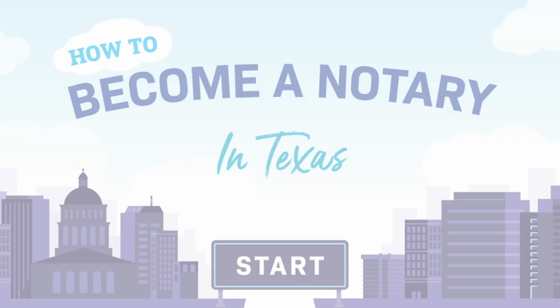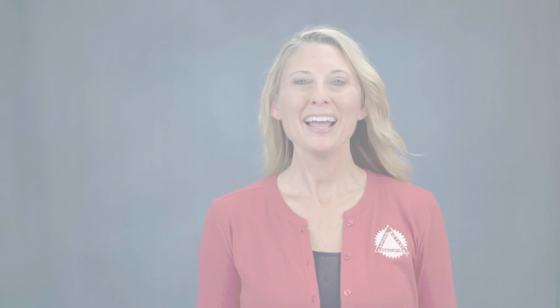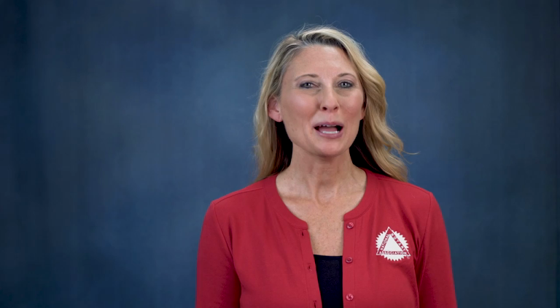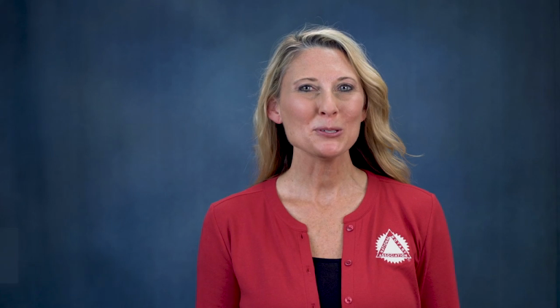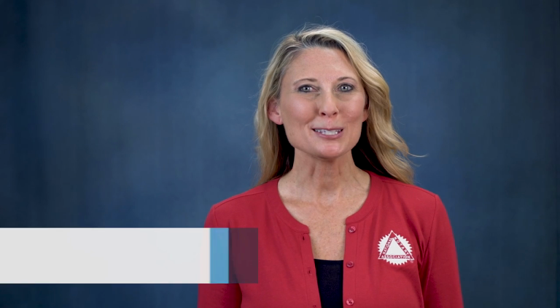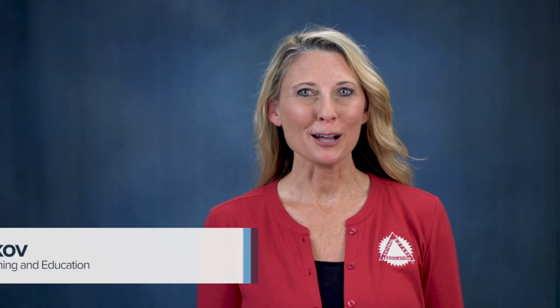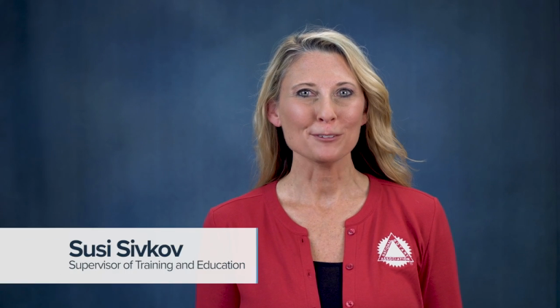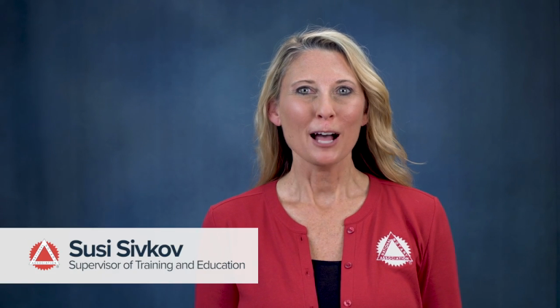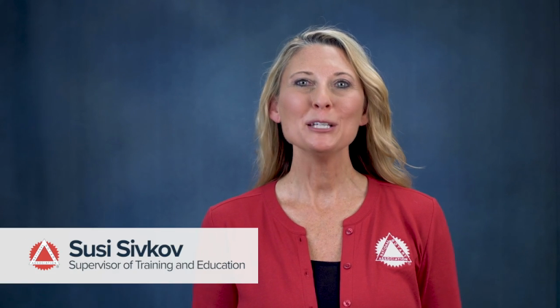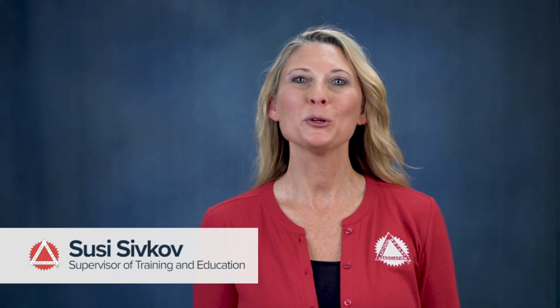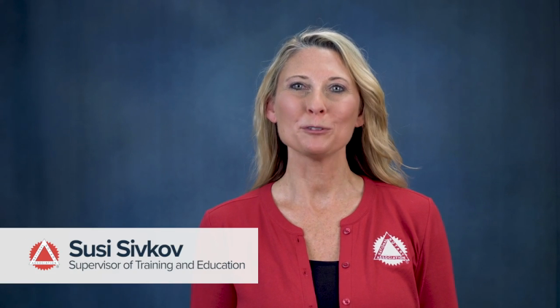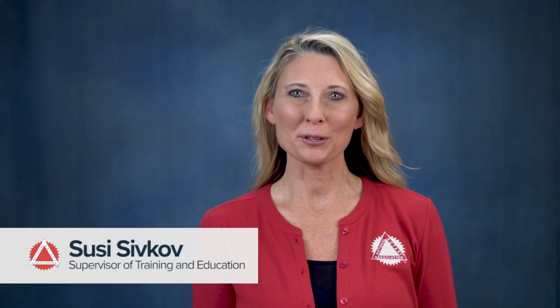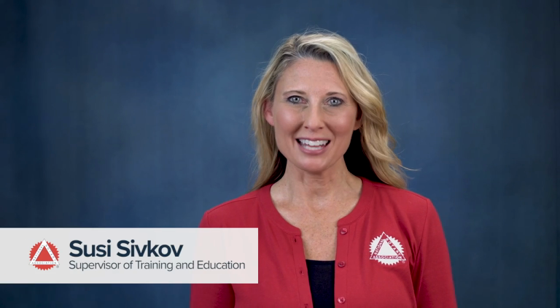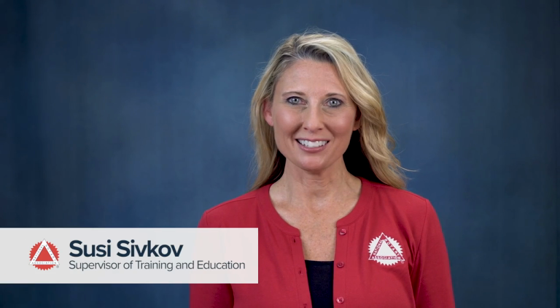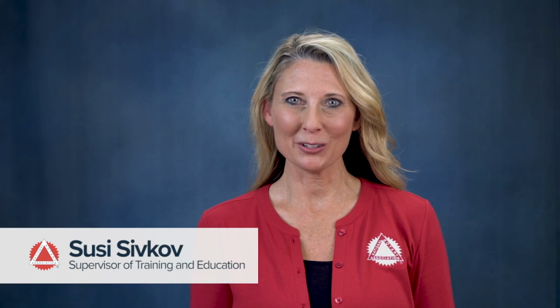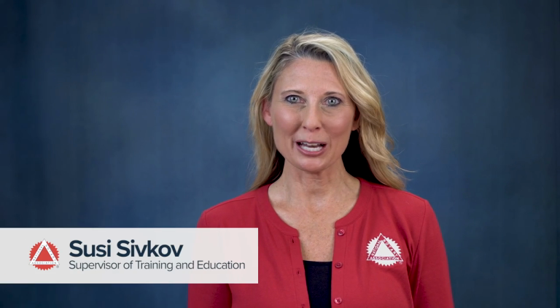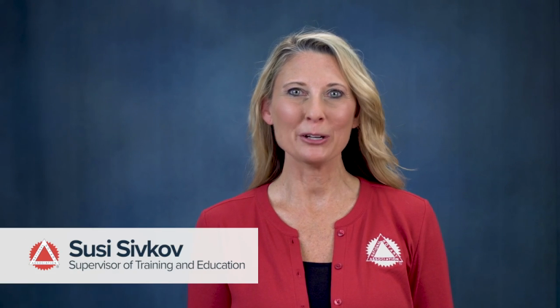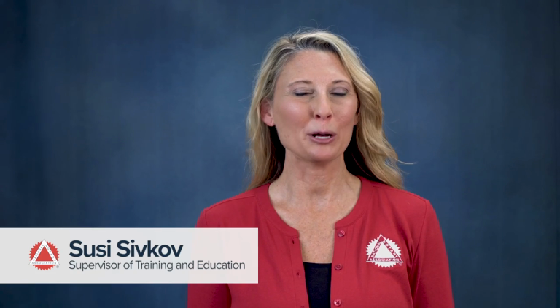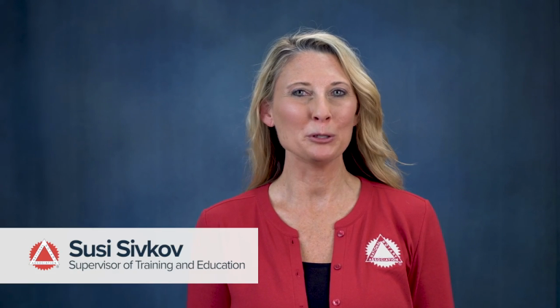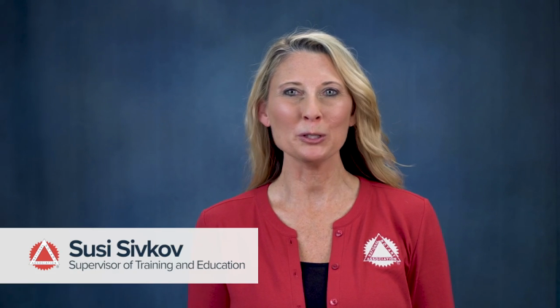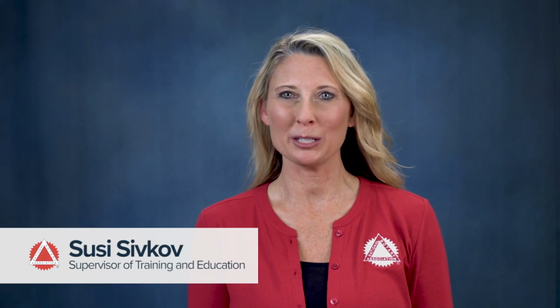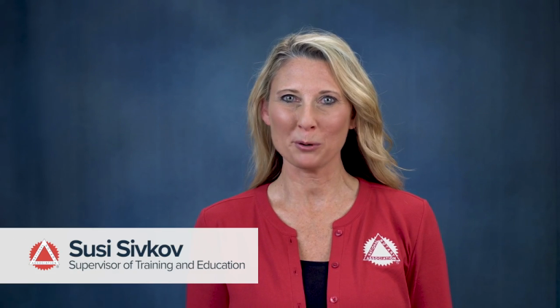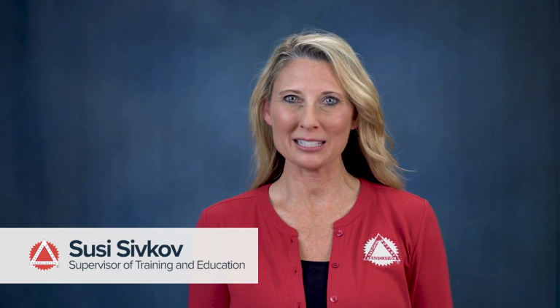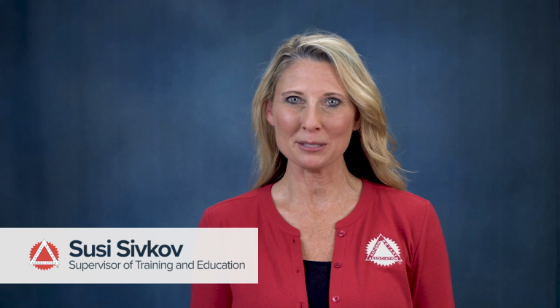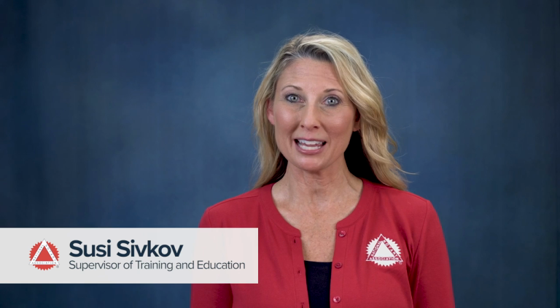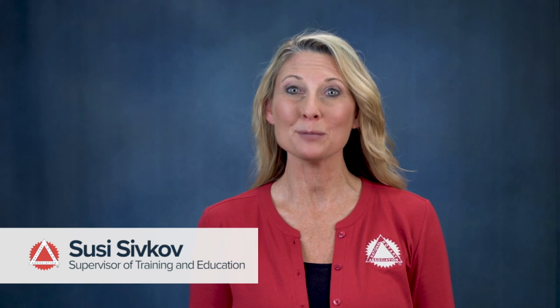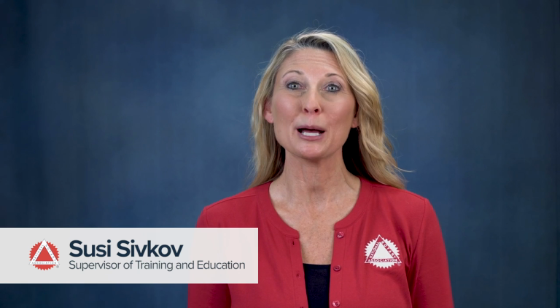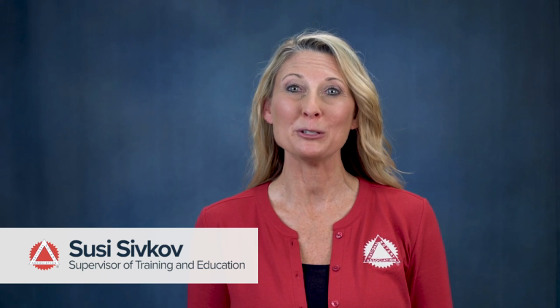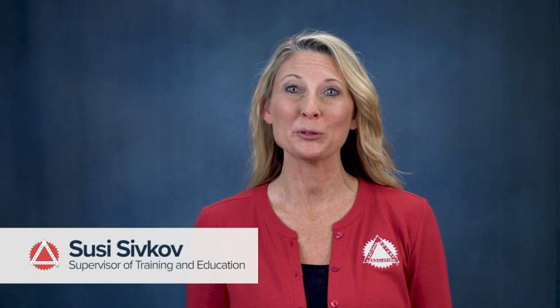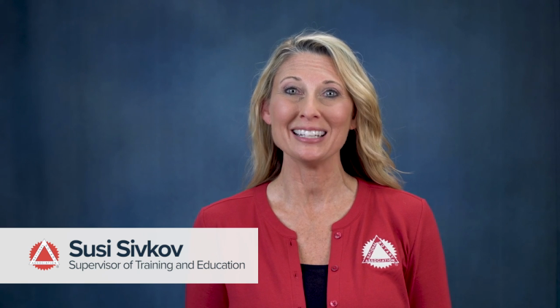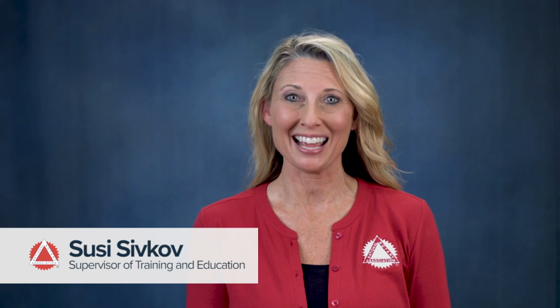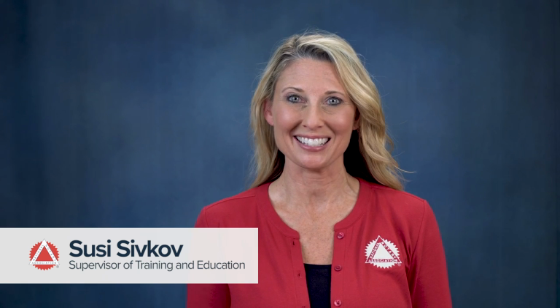Hi, I'm Suzy Sivkov. I've been a notary for more than 10 years and I'm here to help you learn the important steps it takes to become a notary in Texas.